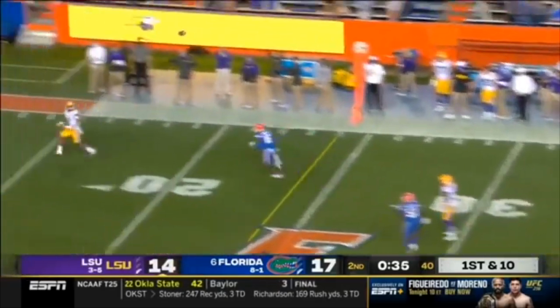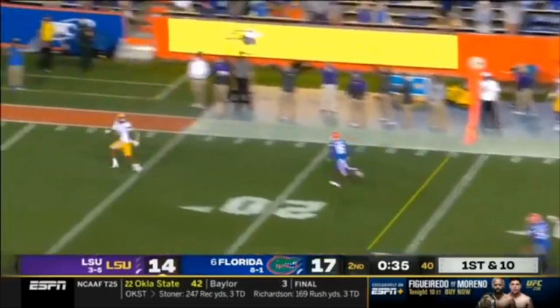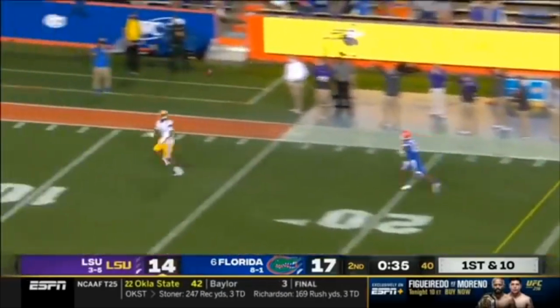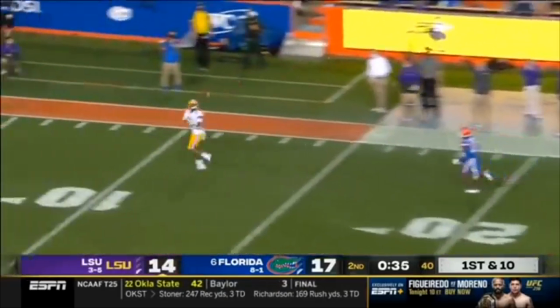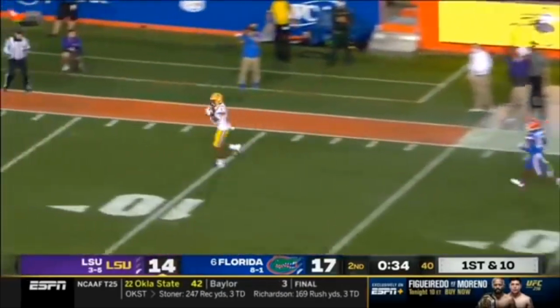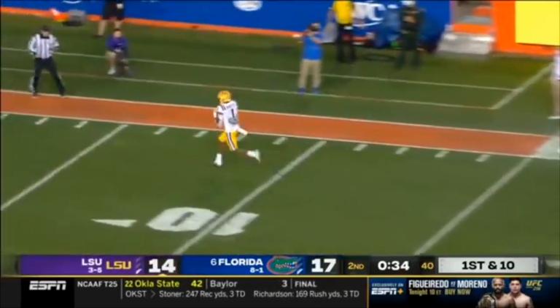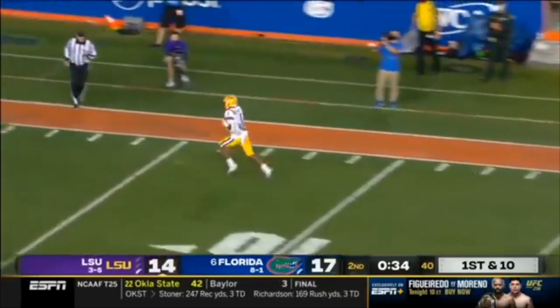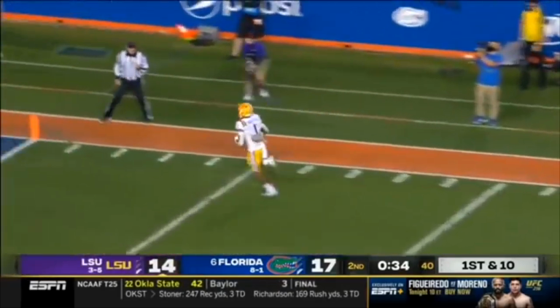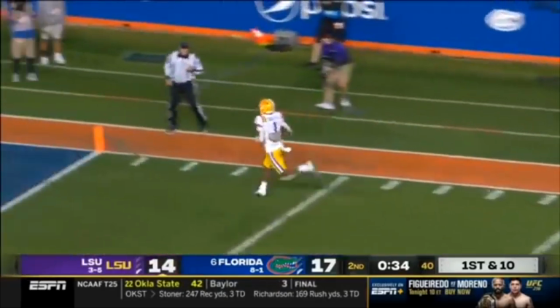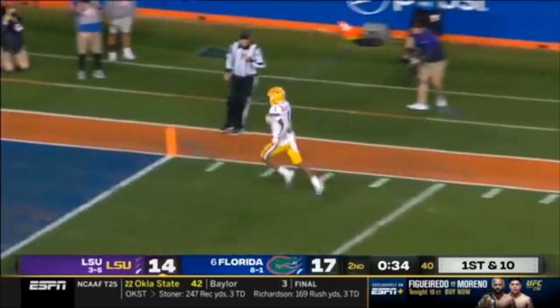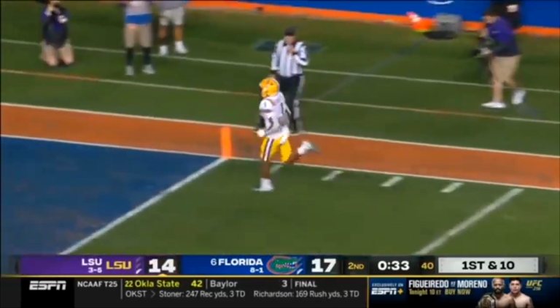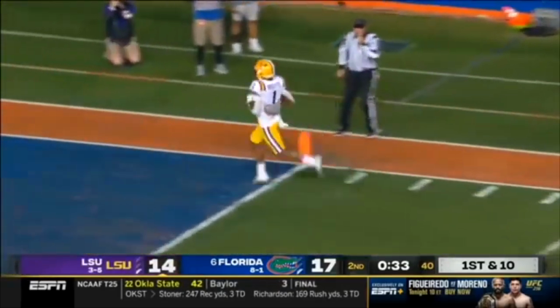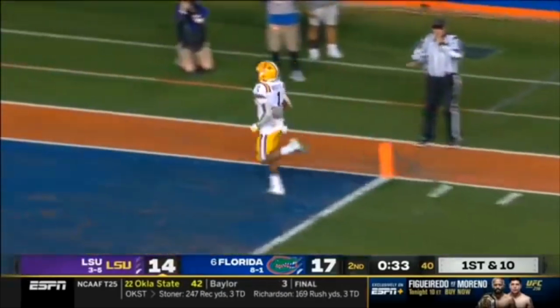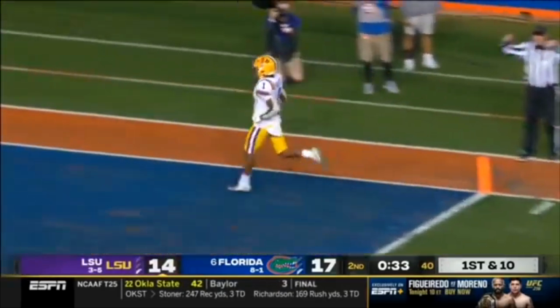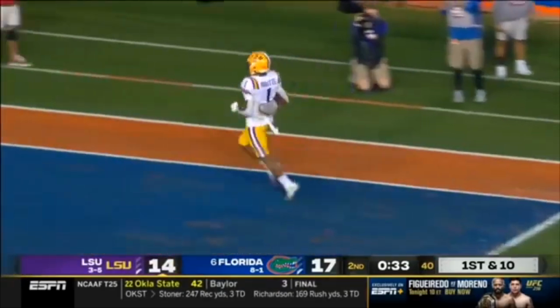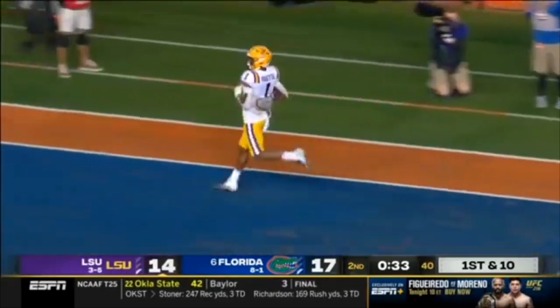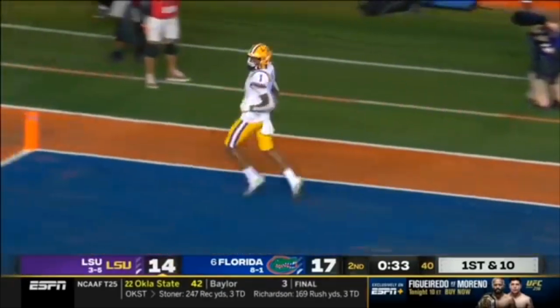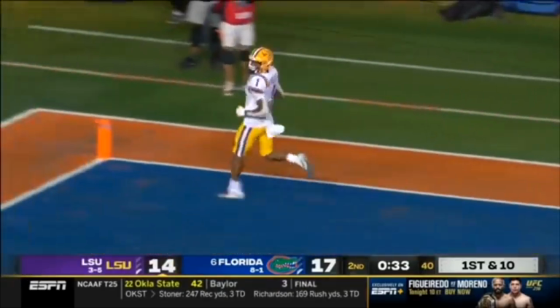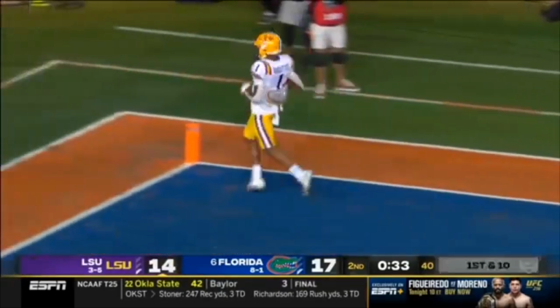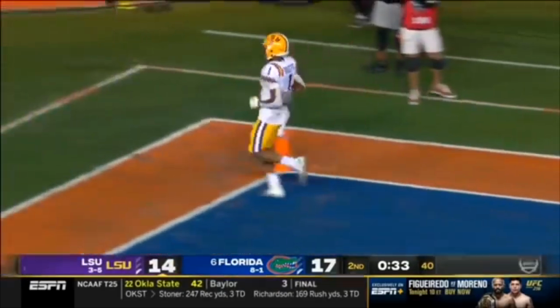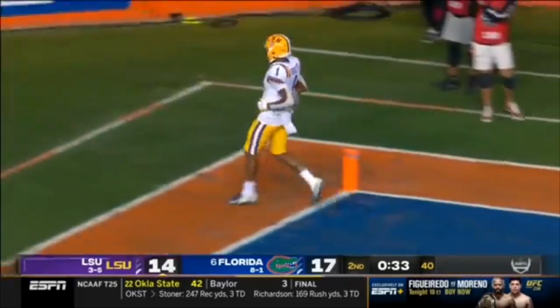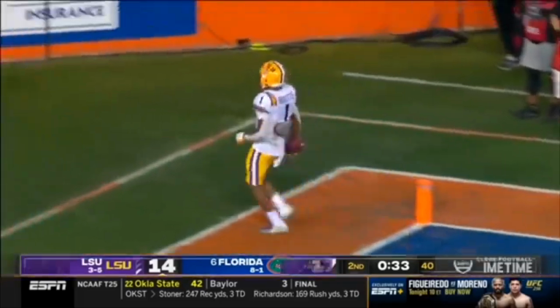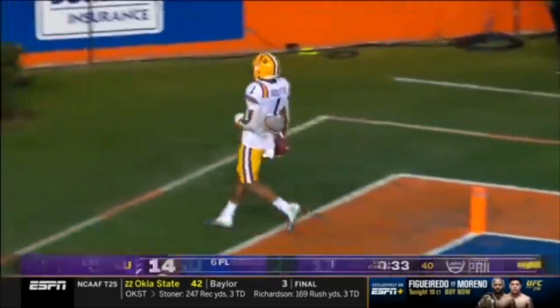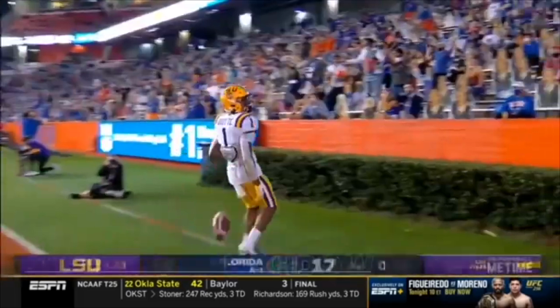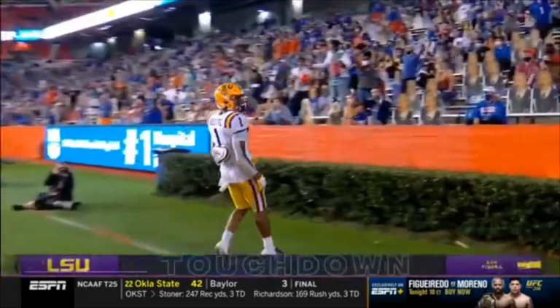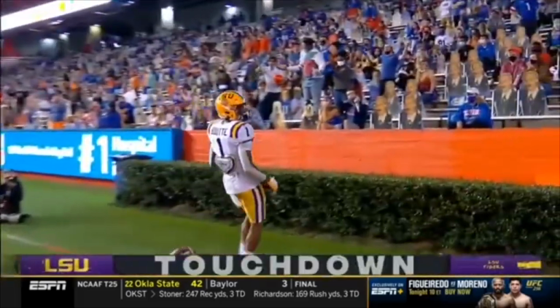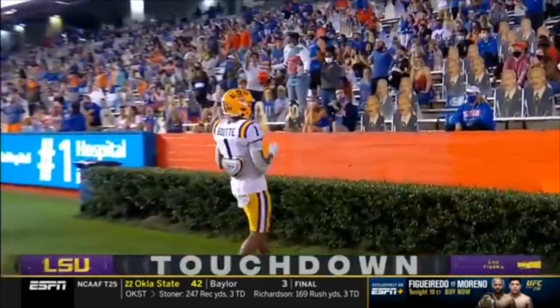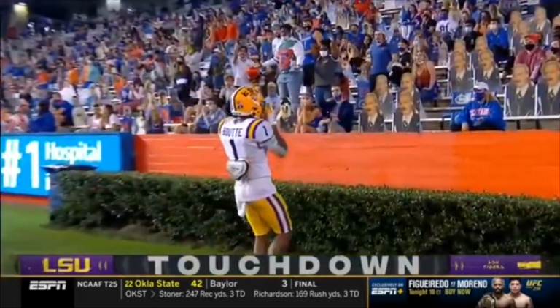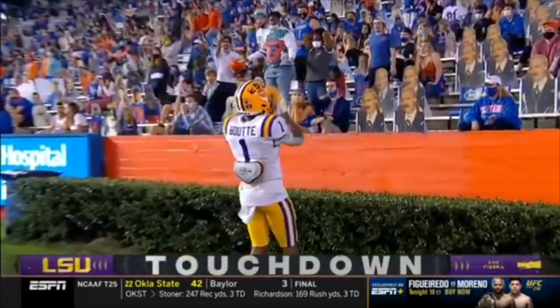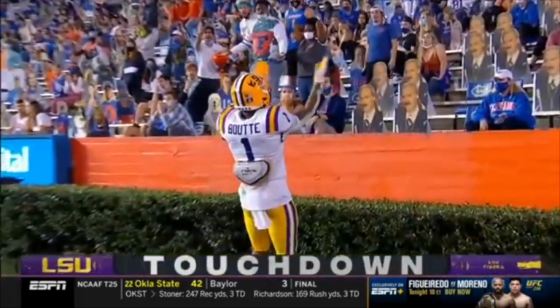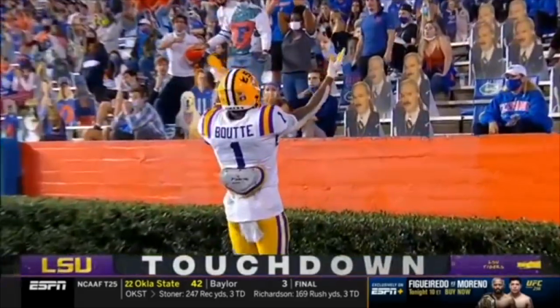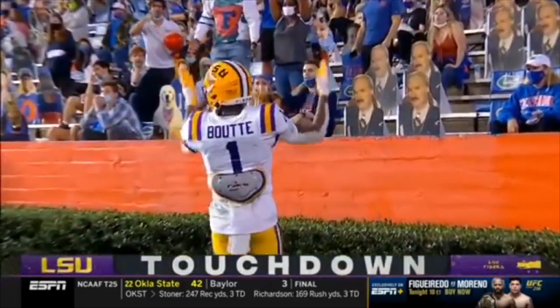Max Johnson — man wide open. That's a touchdown for K-Shop Butte.